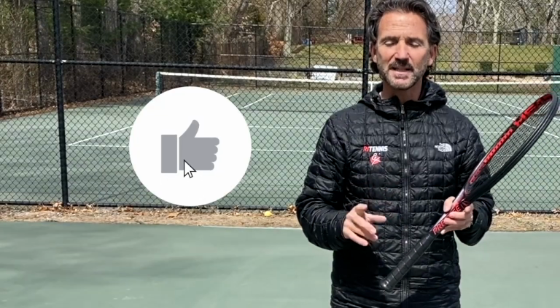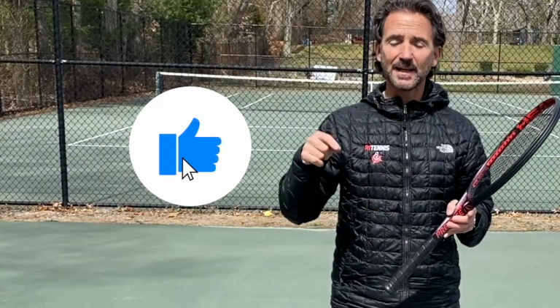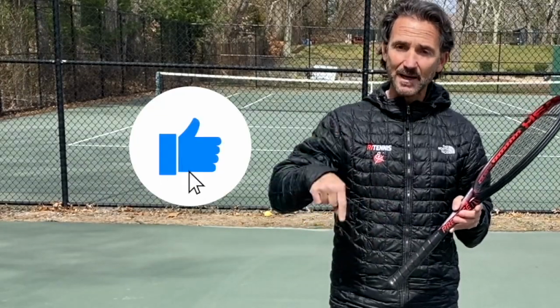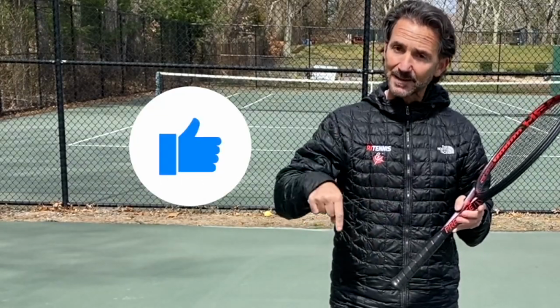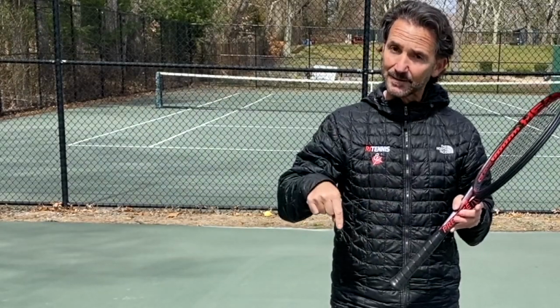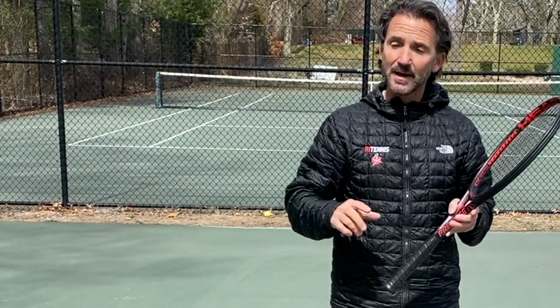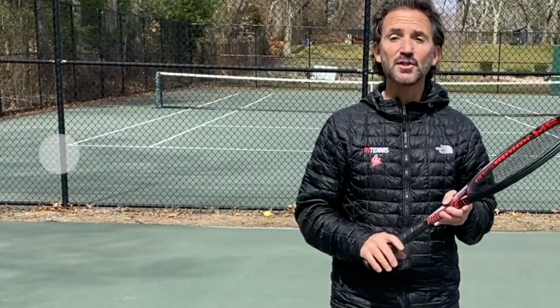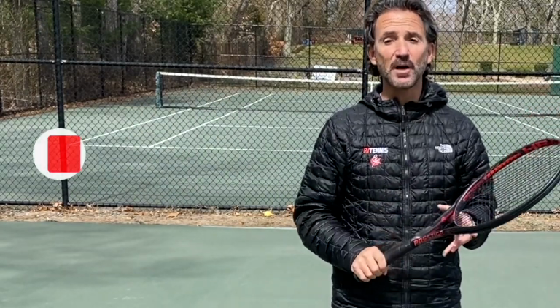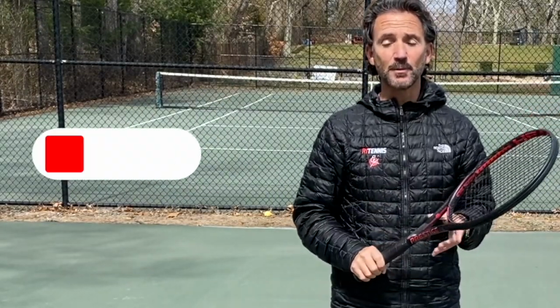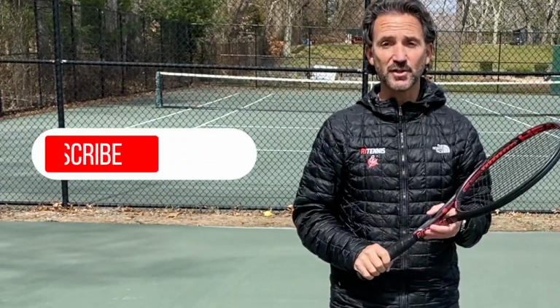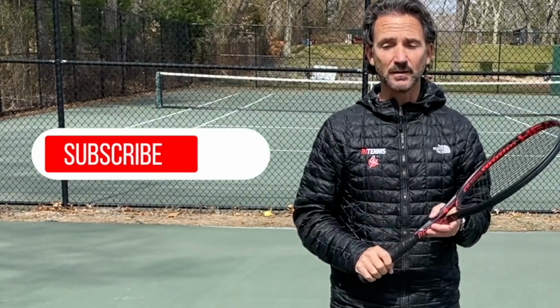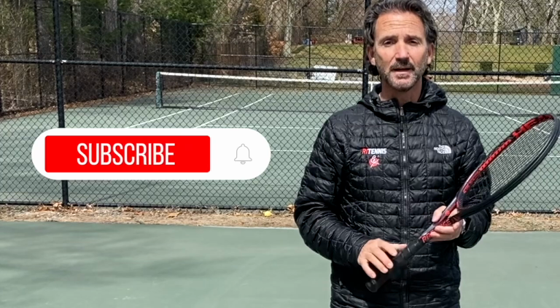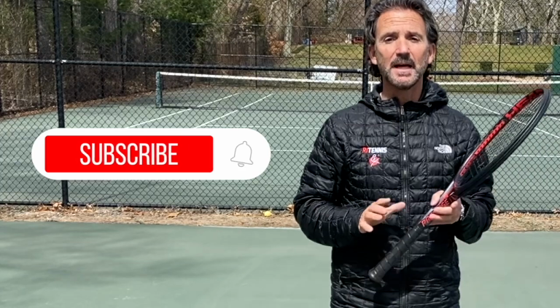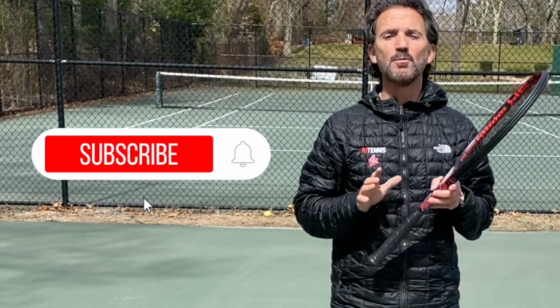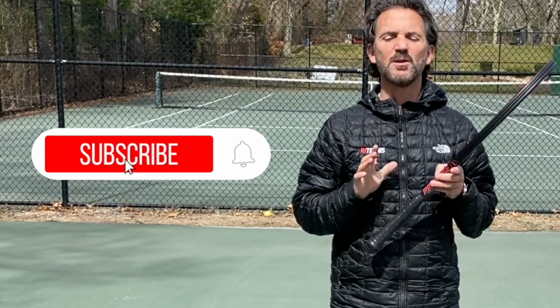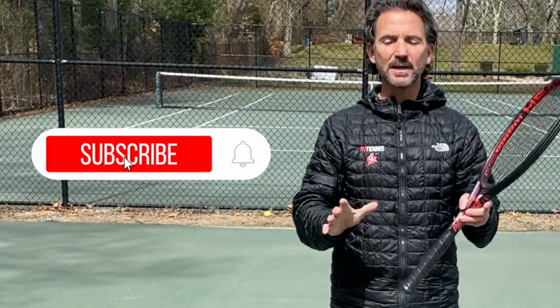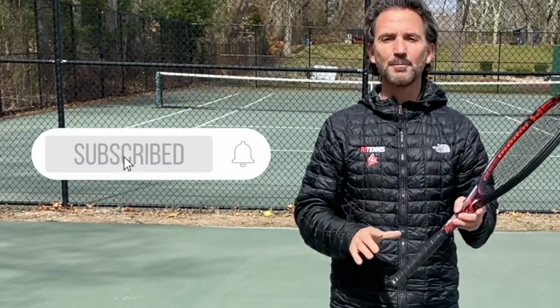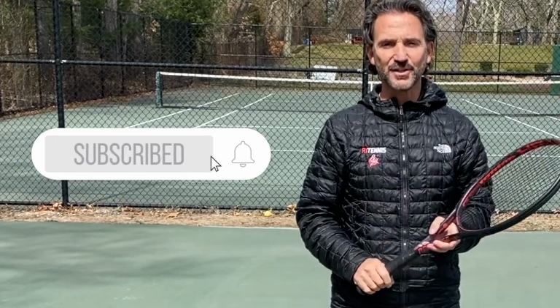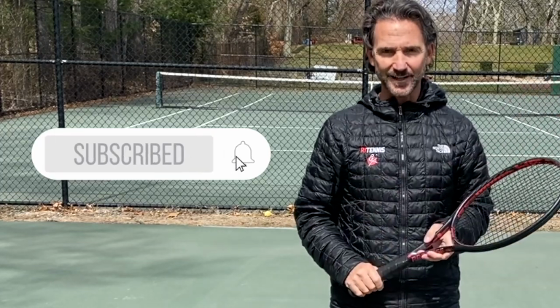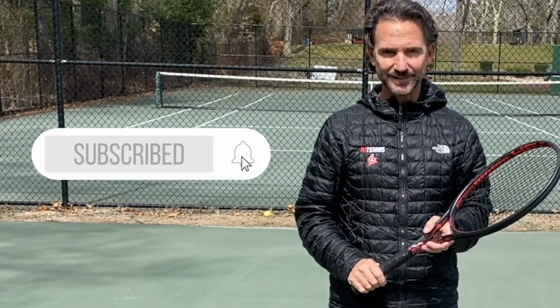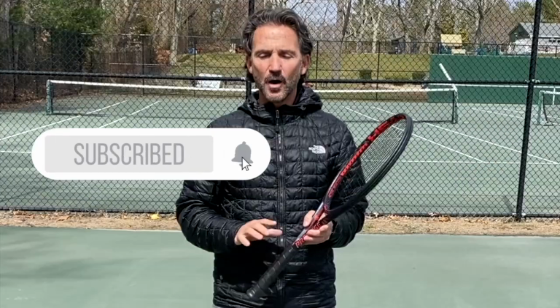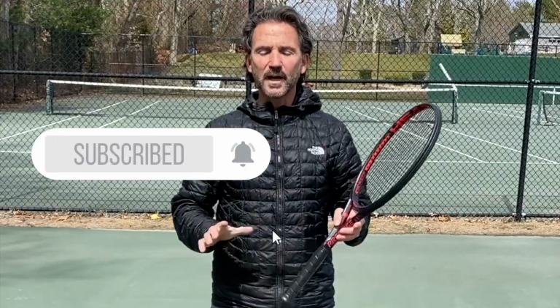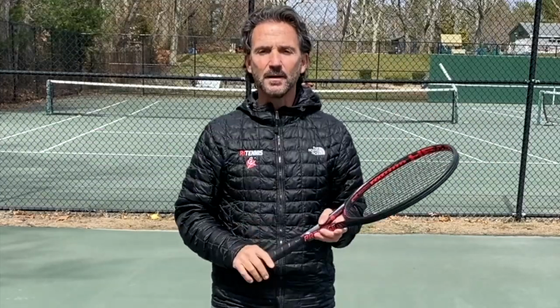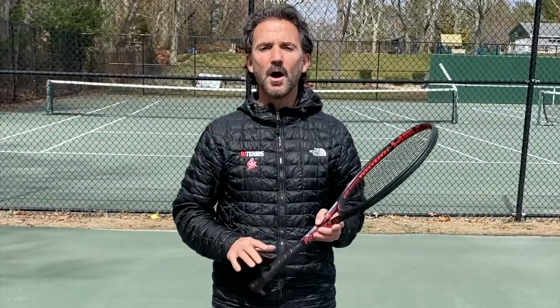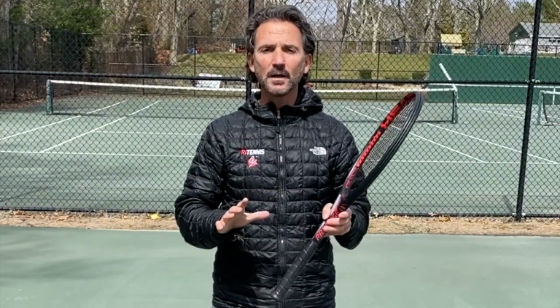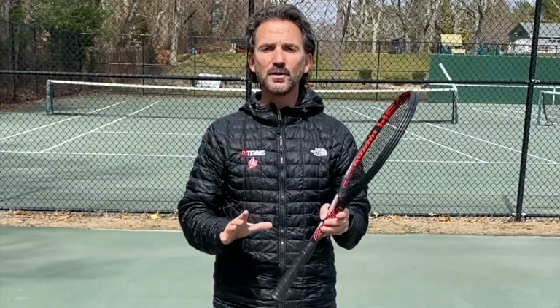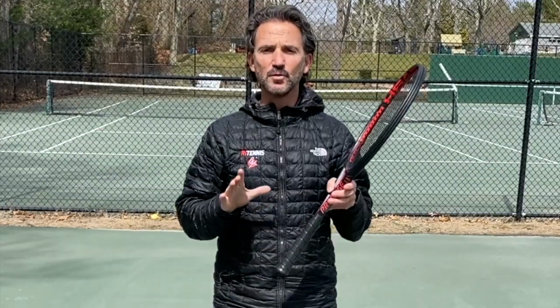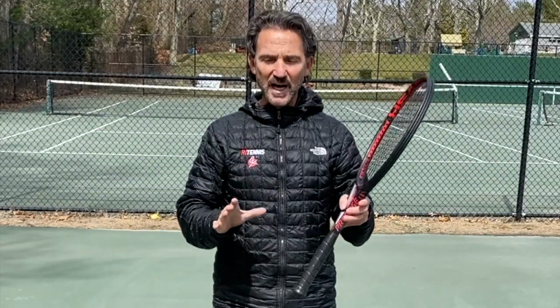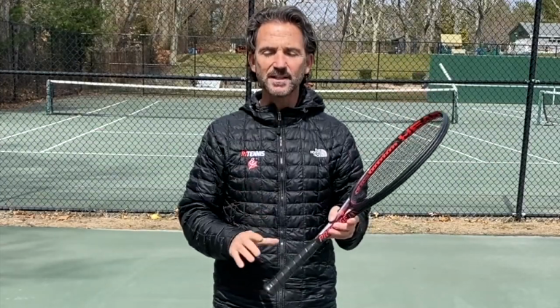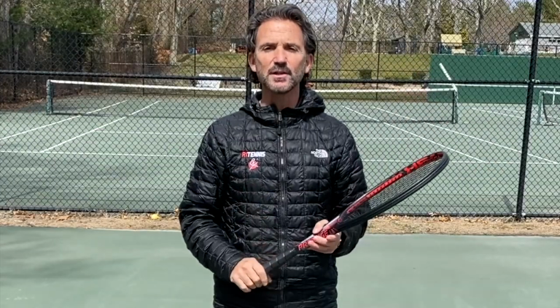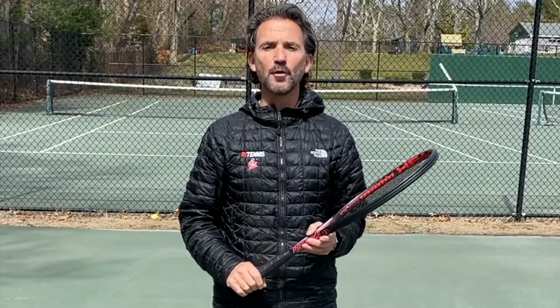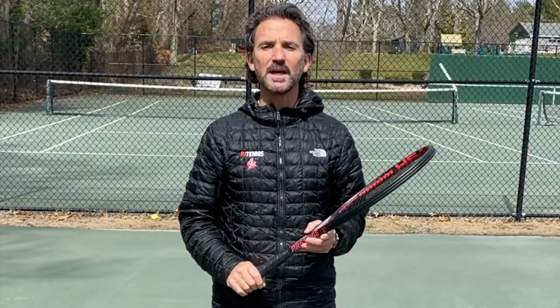Please hit the like button and subscribe to my channel — it will be greatly appreciated. Okay, on to Jannik Sinner's forehand.